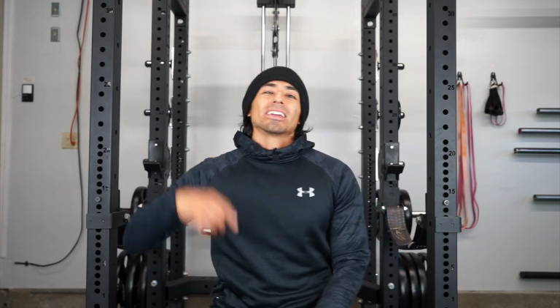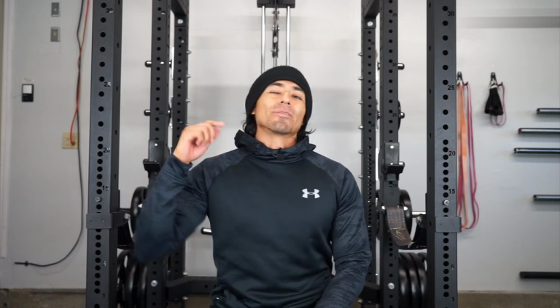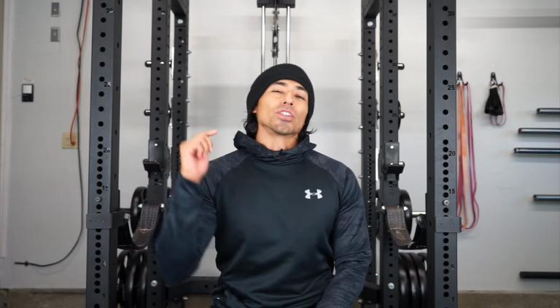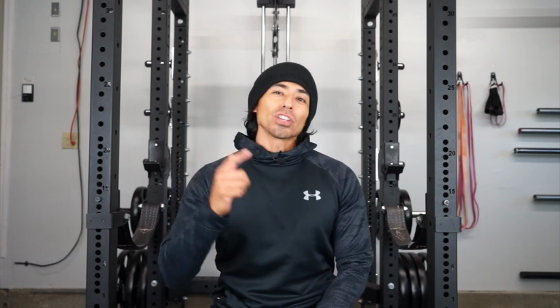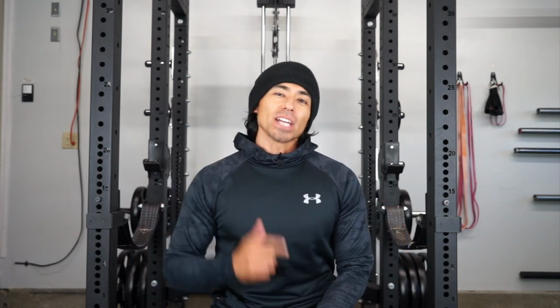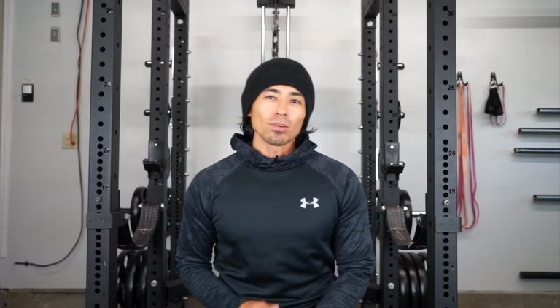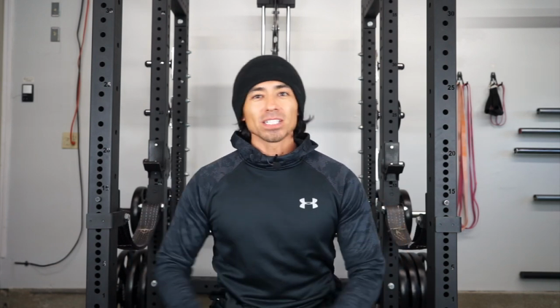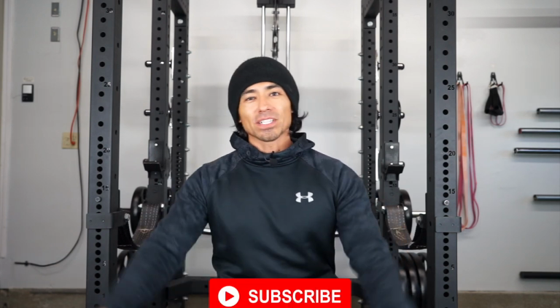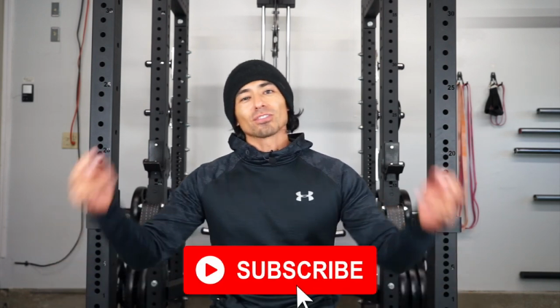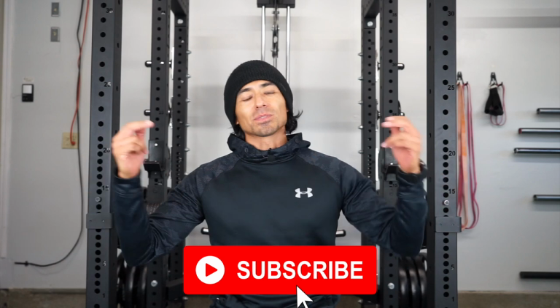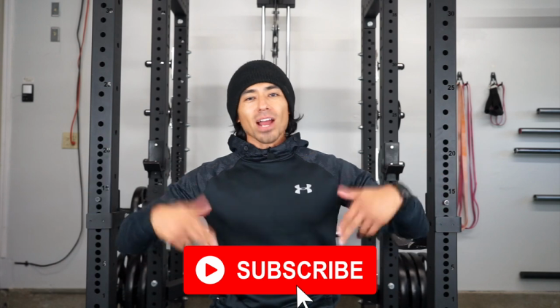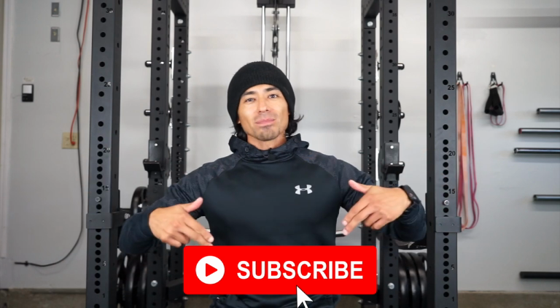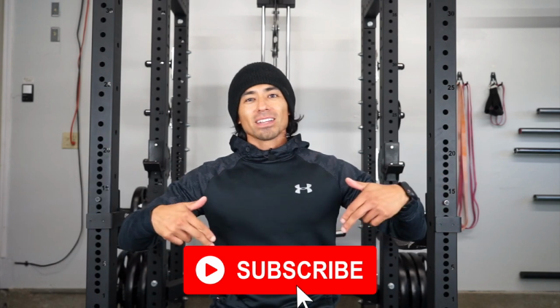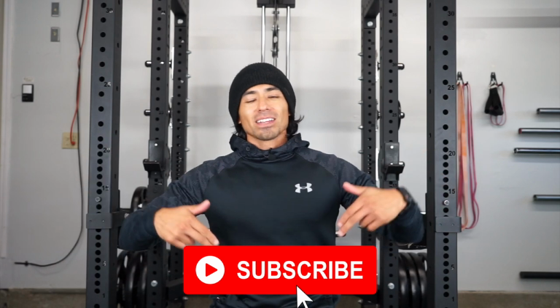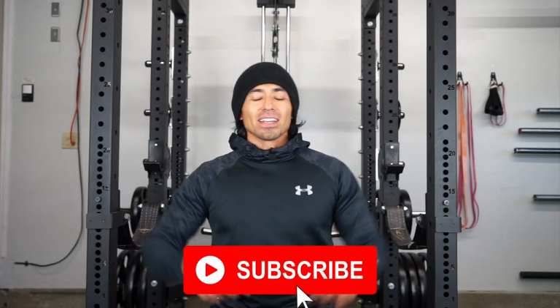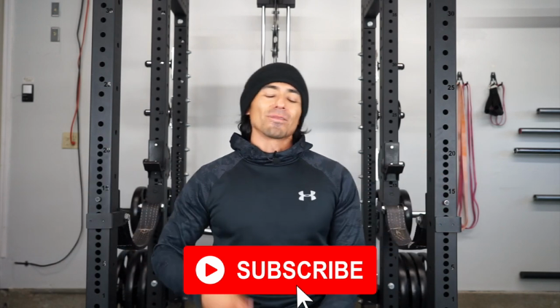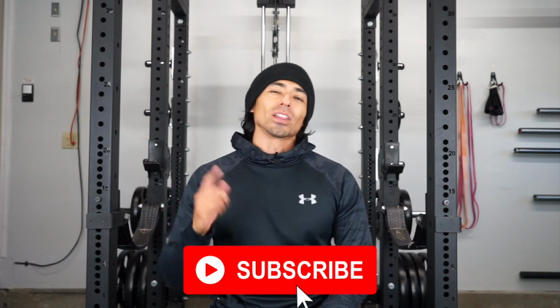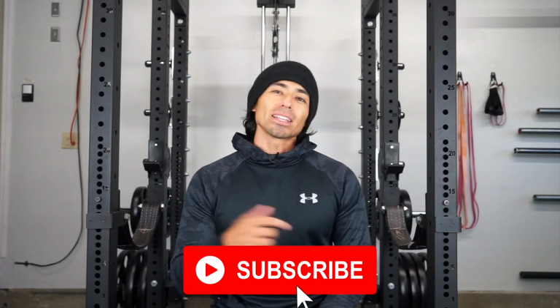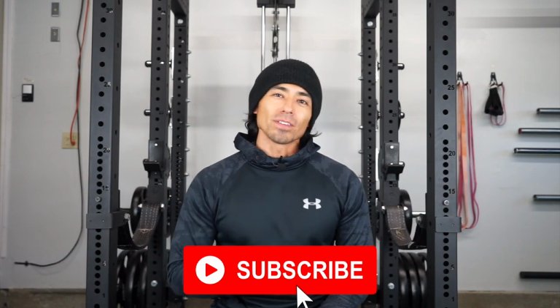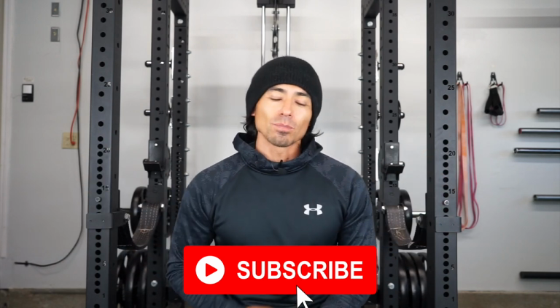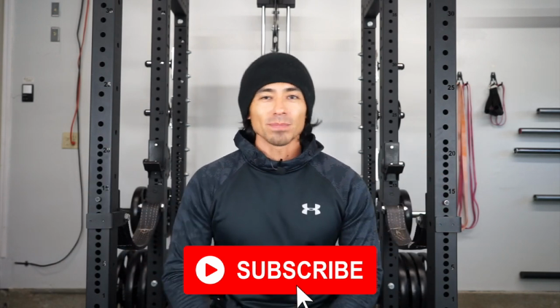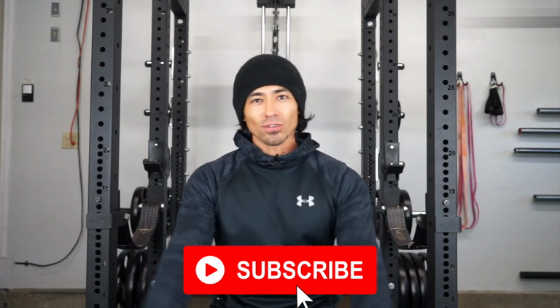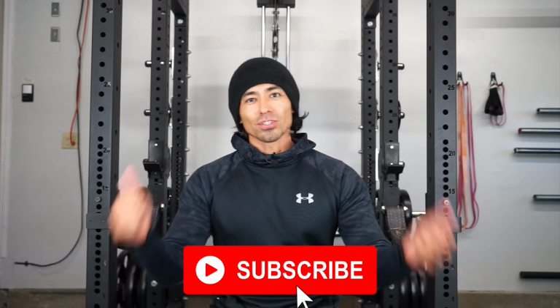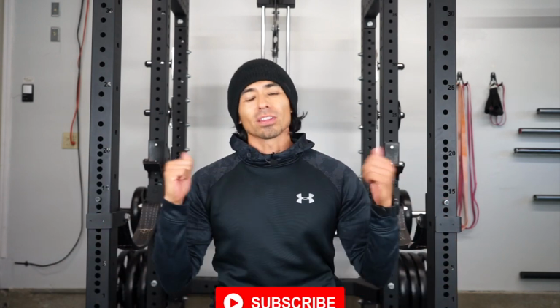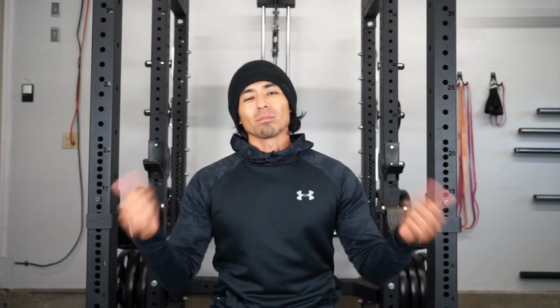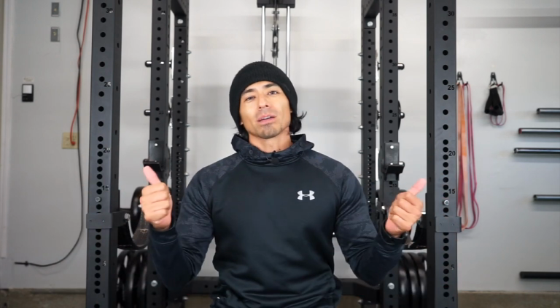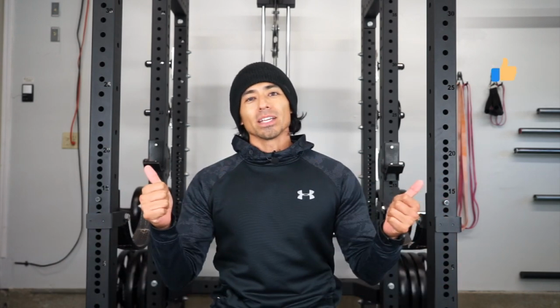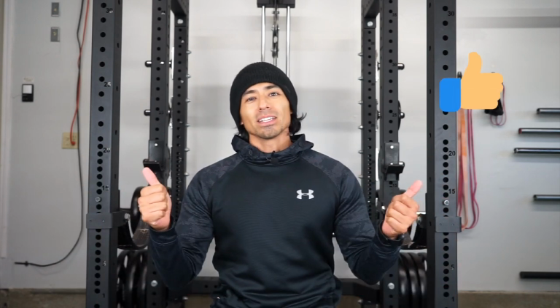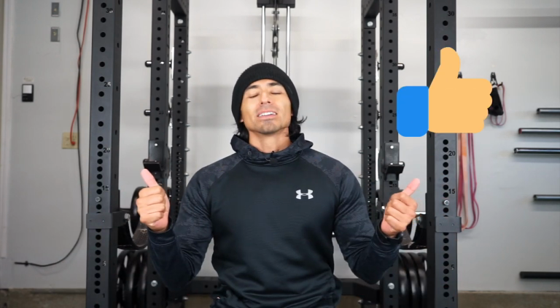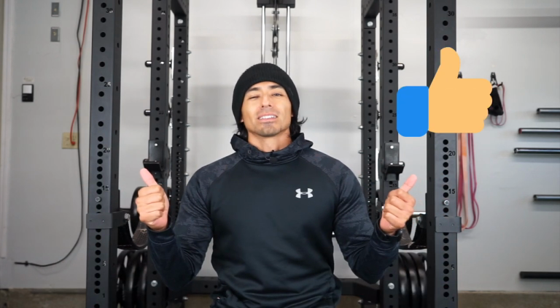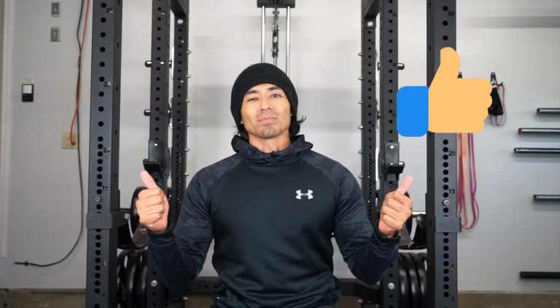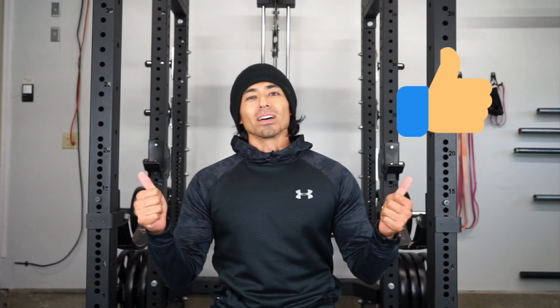If you're new to the channel, please make sure to subscribe. And if you like the video, please make sure to hit the thumbs up button — show some love.